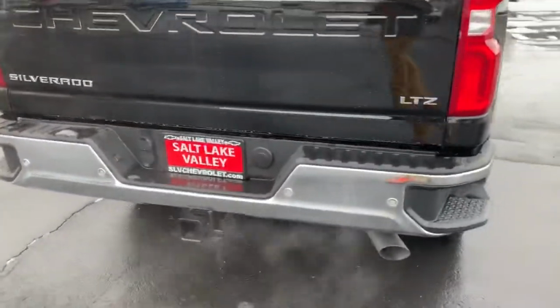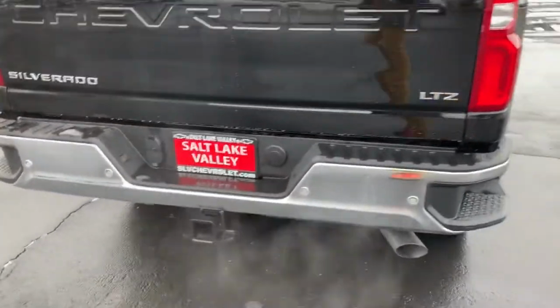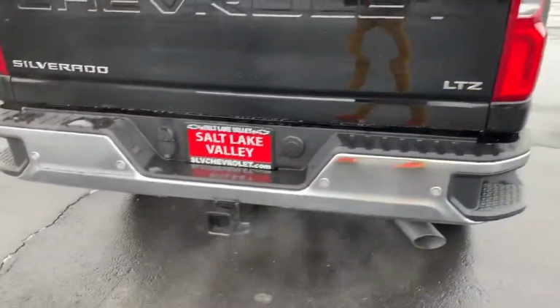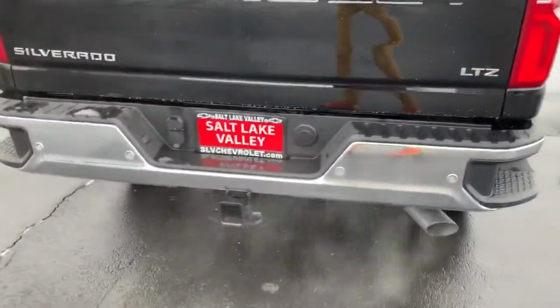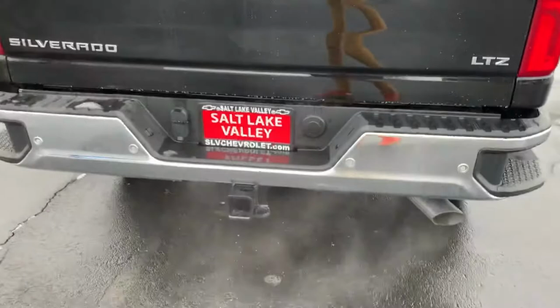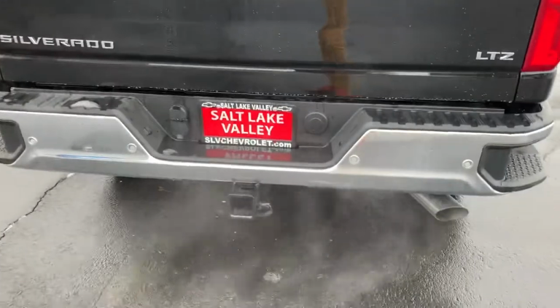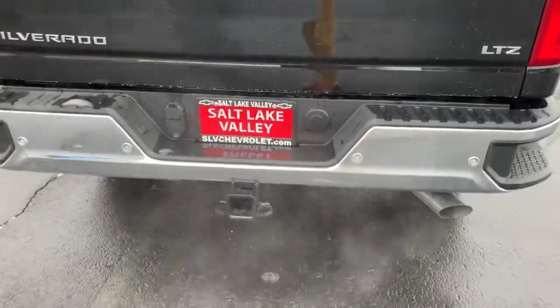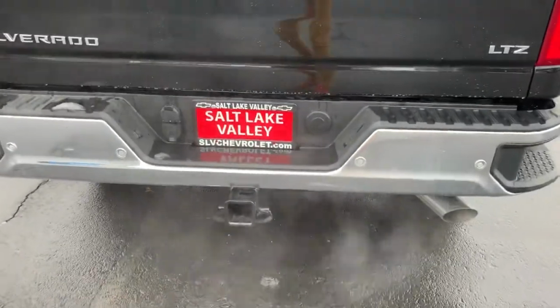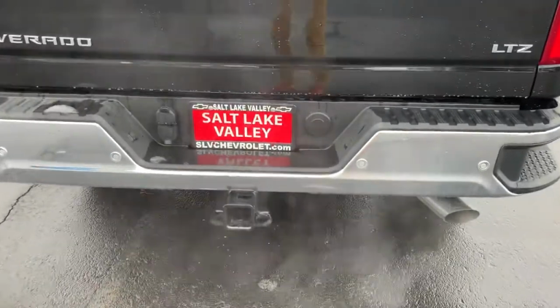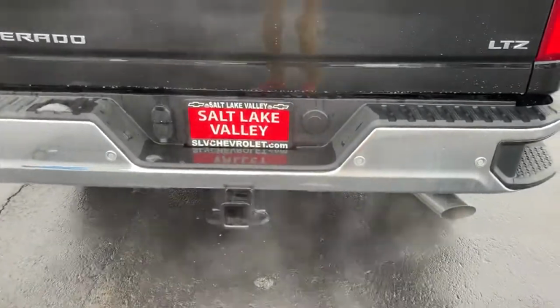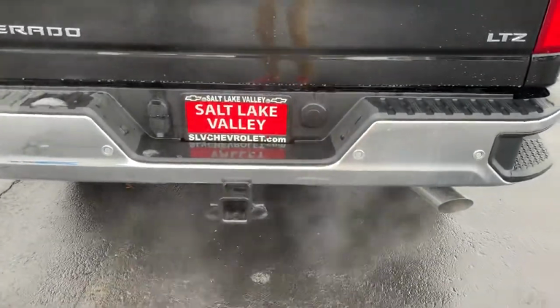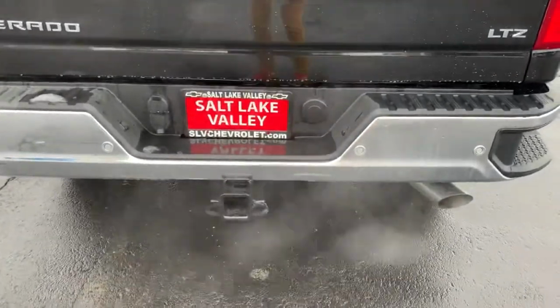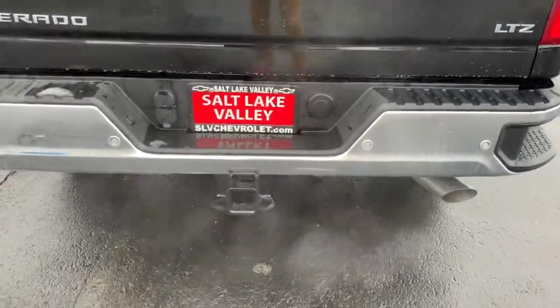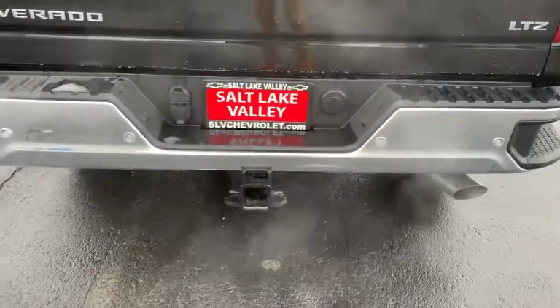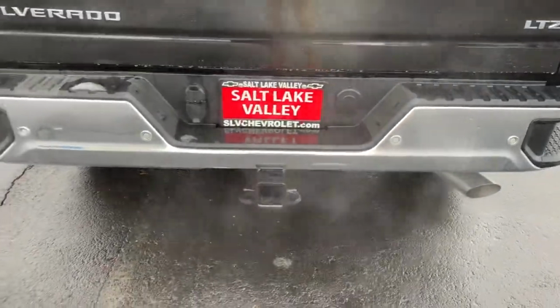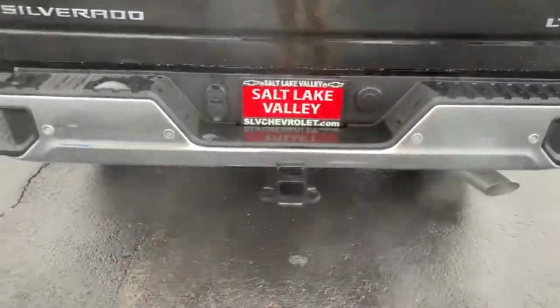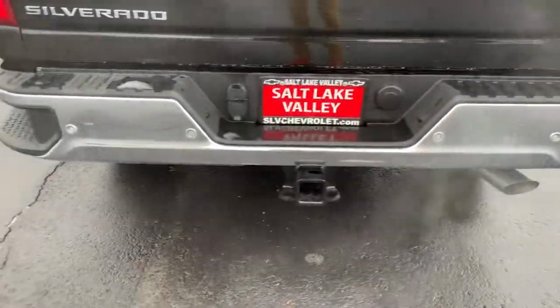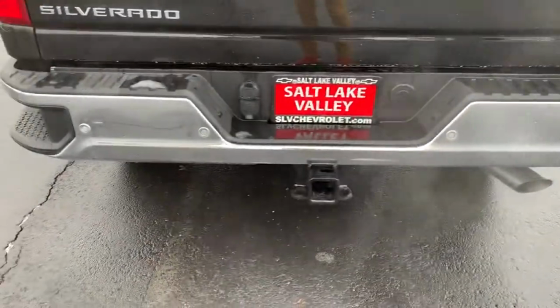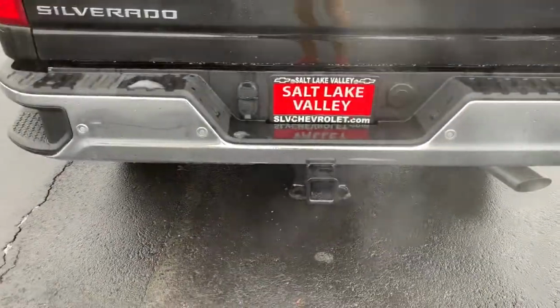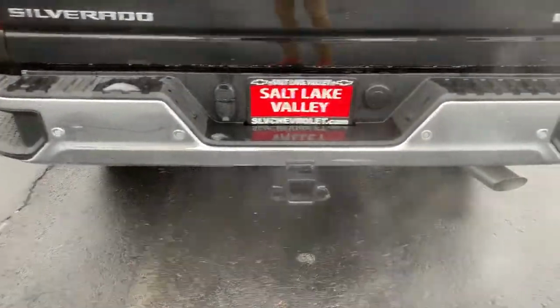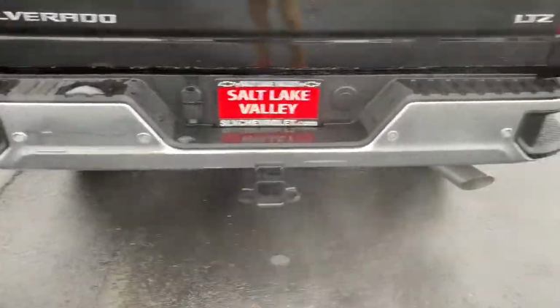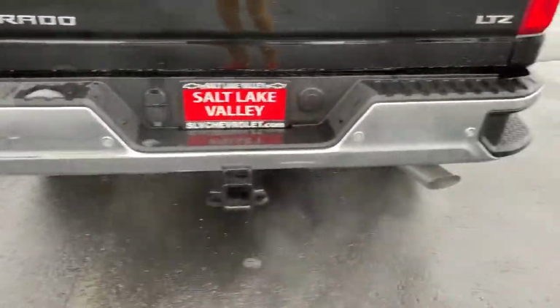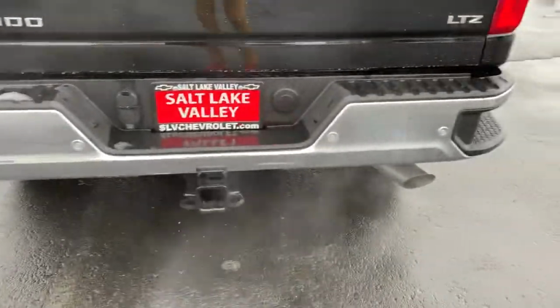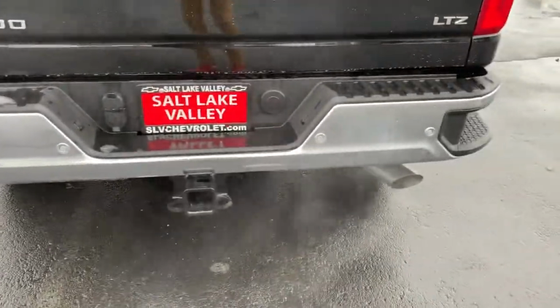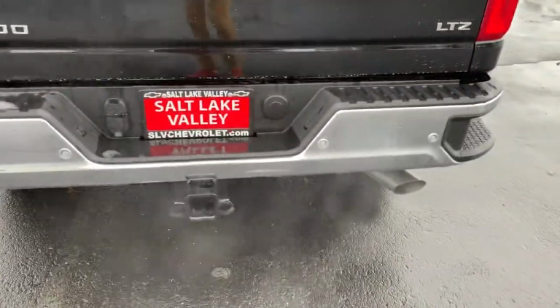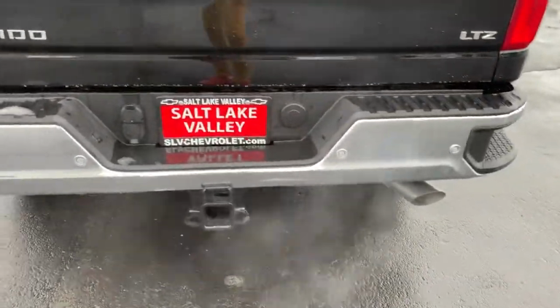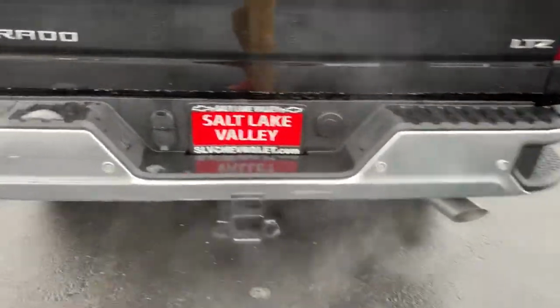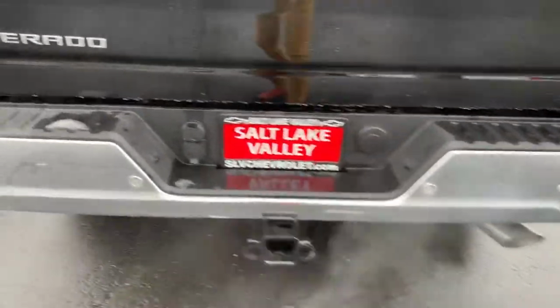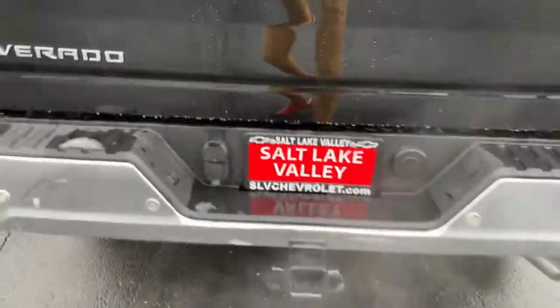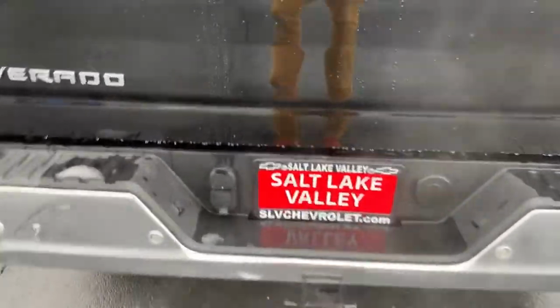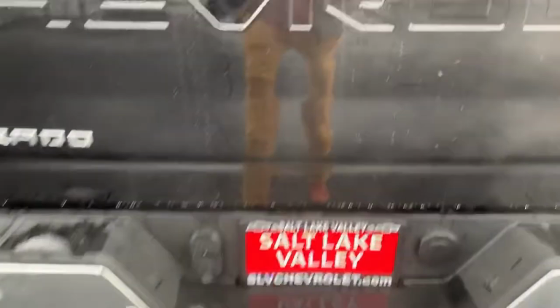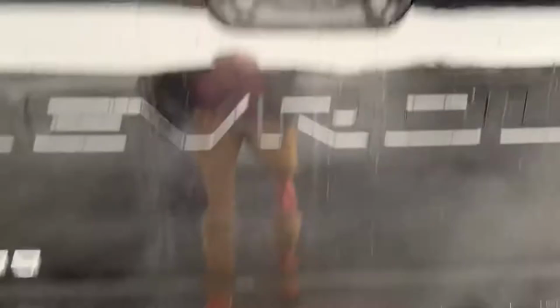Coming around to the back, there's our rear parking sensors. Obviously got the side steps, seven and four pin.